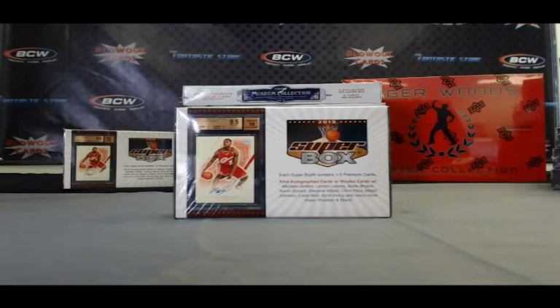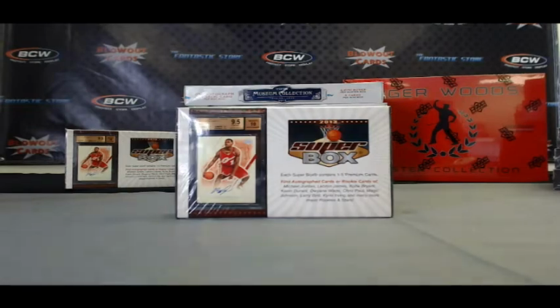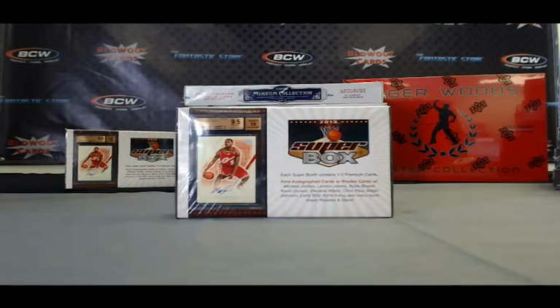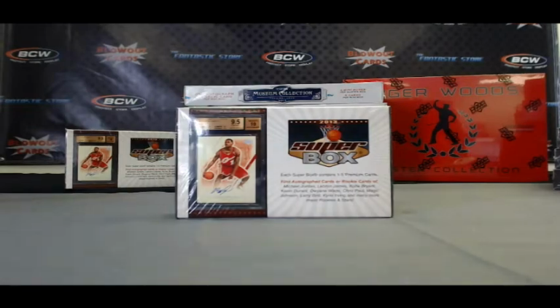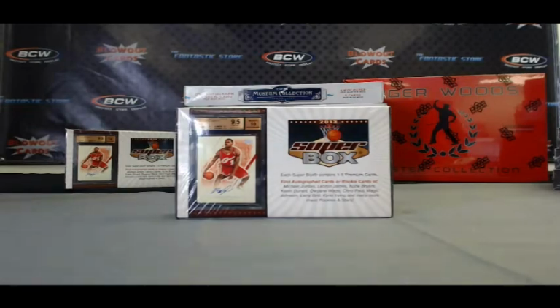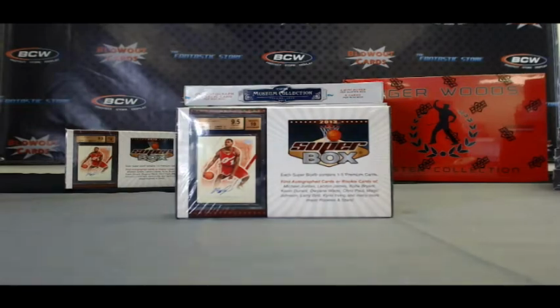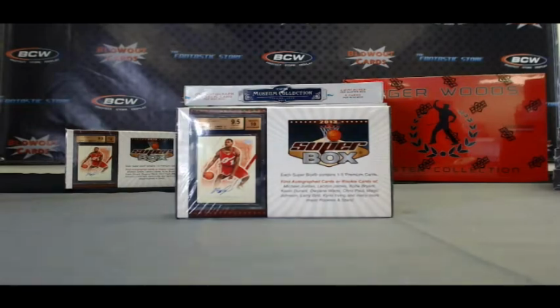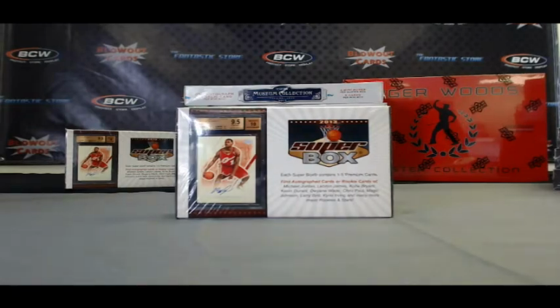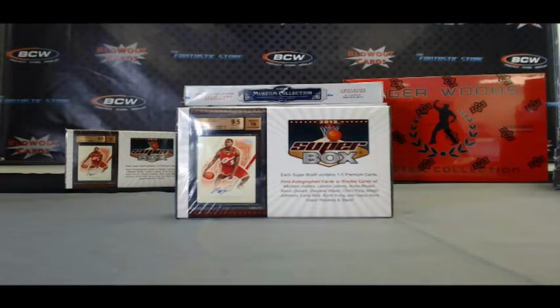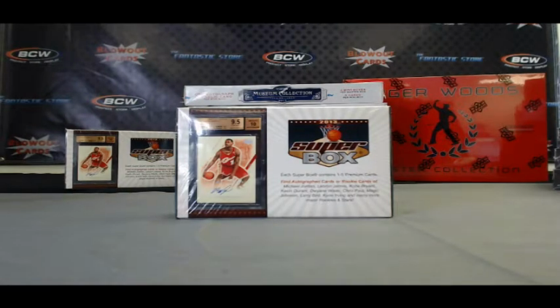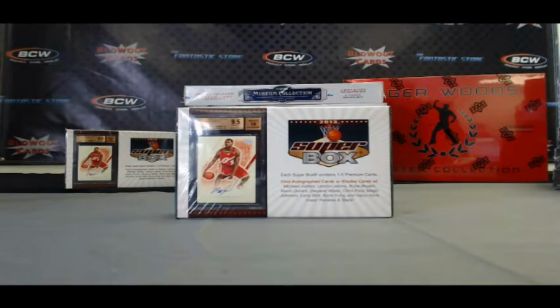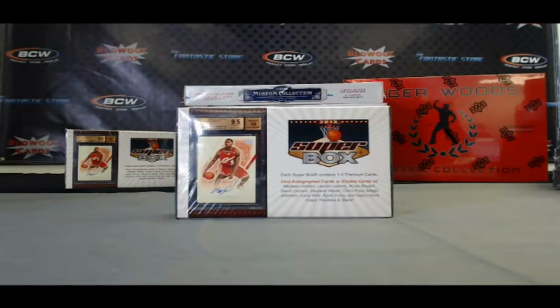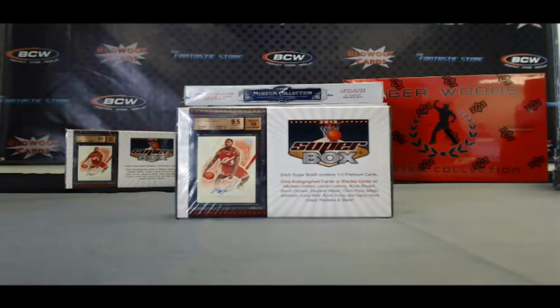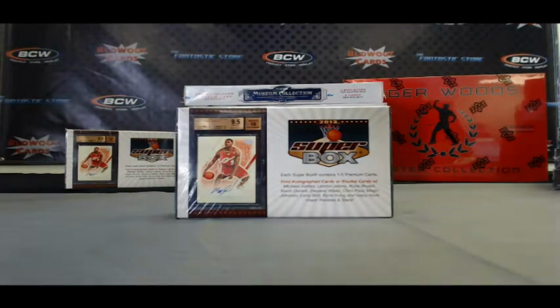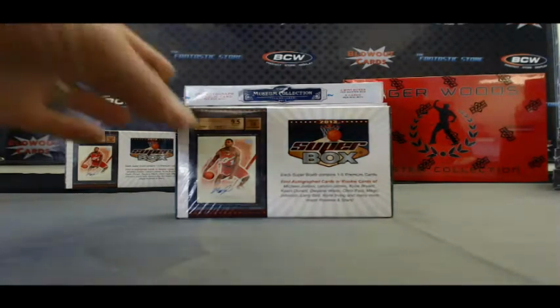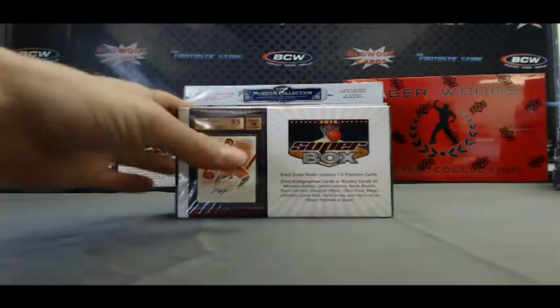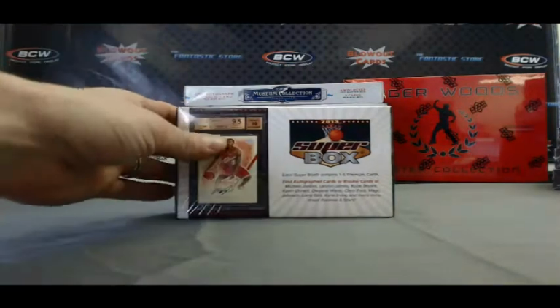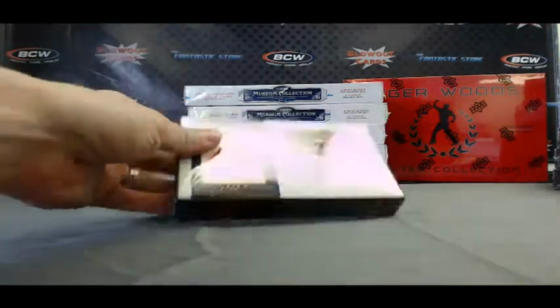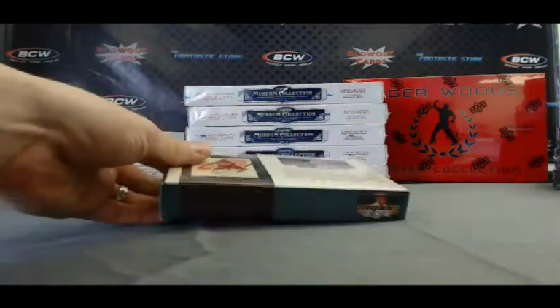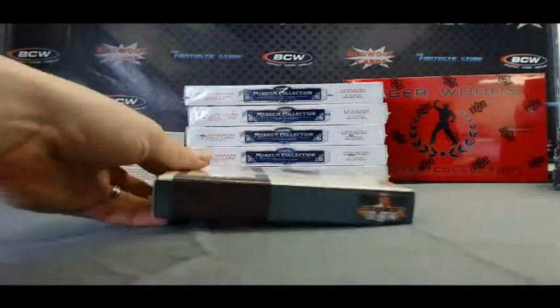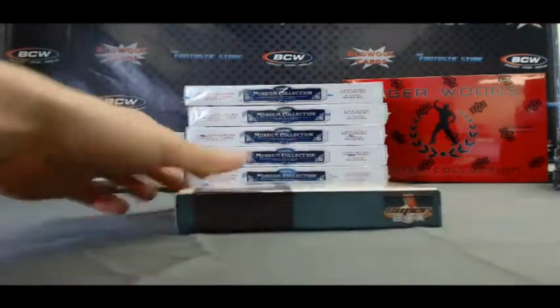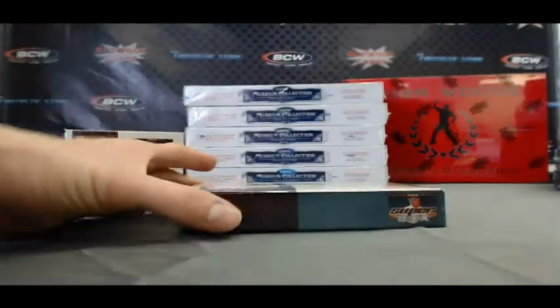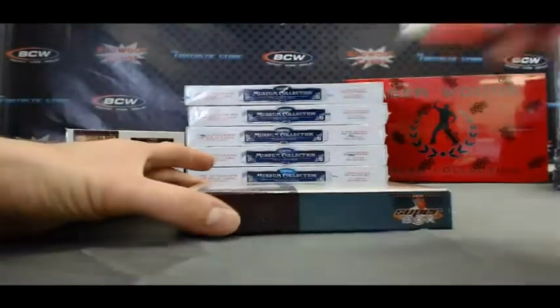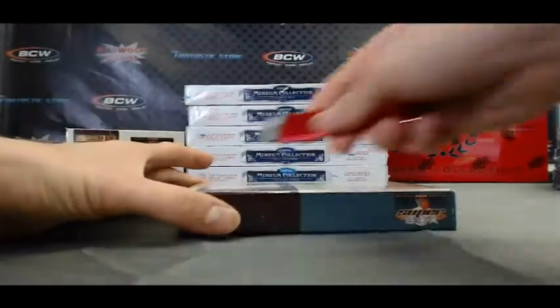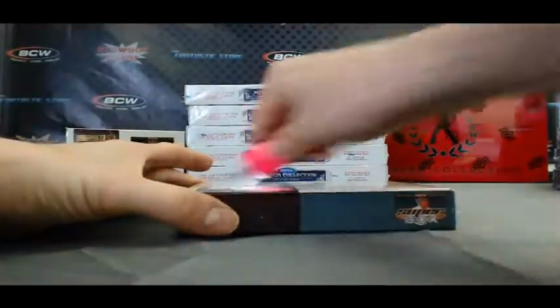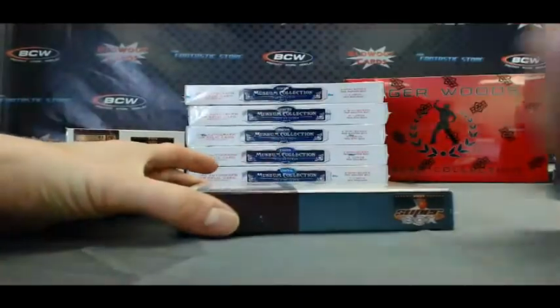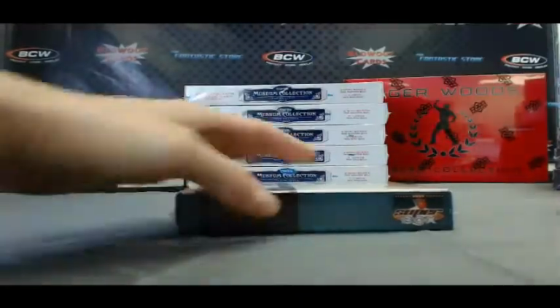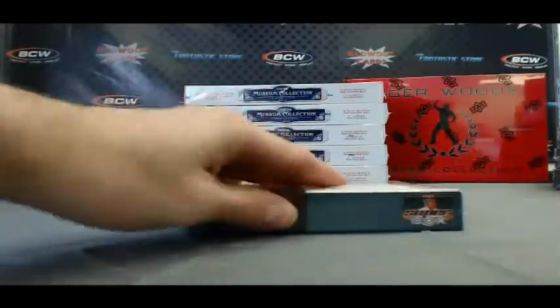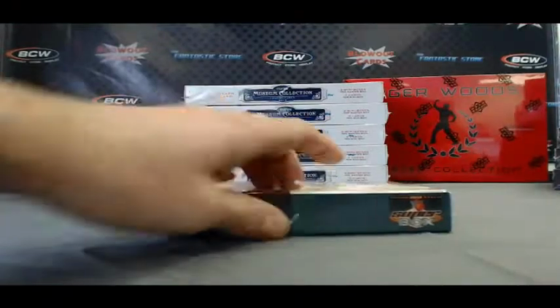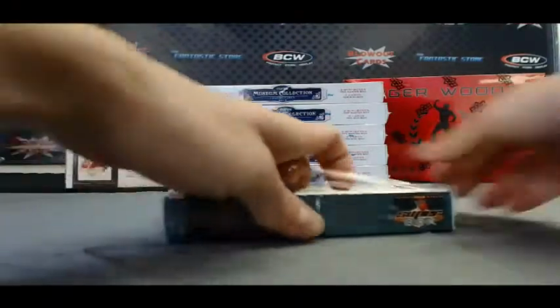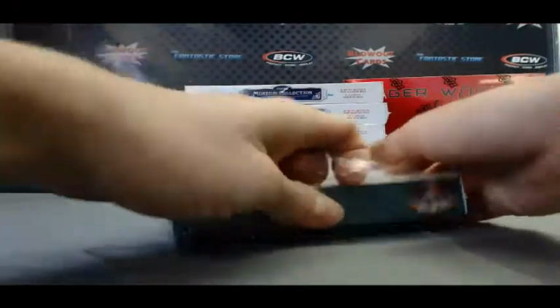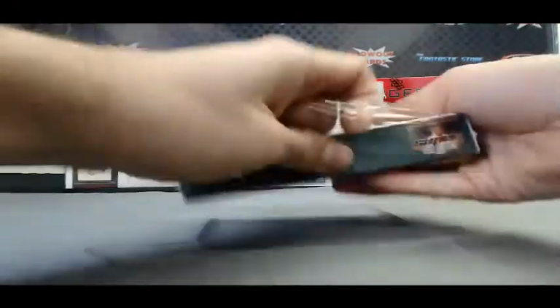Sports card super box basketball live on Blowout TV. Alright, here we go.